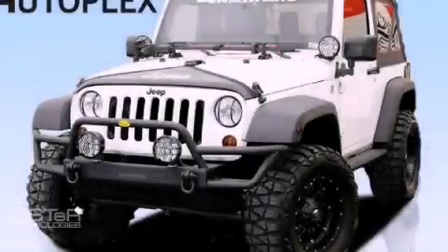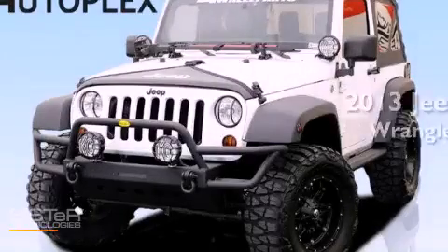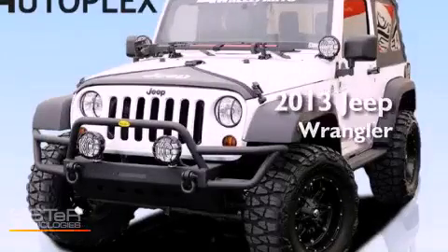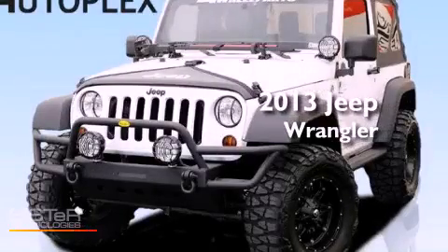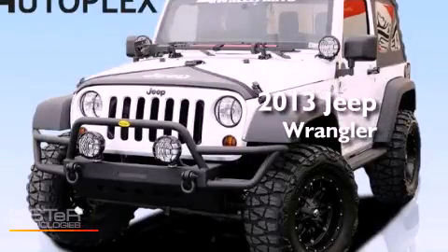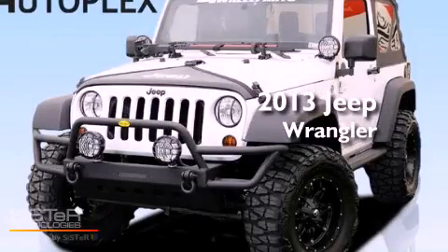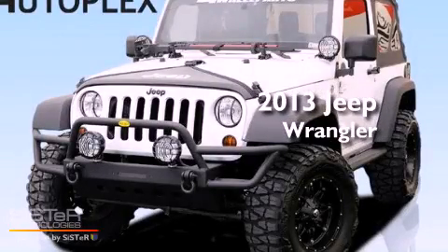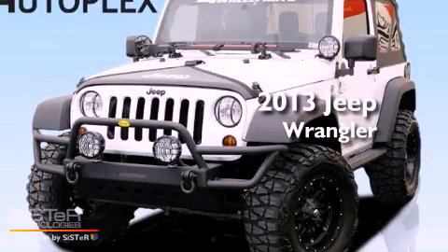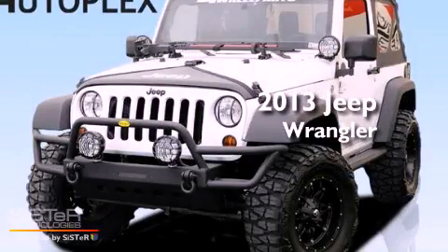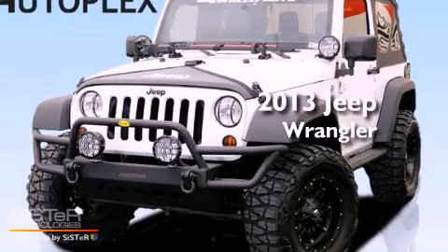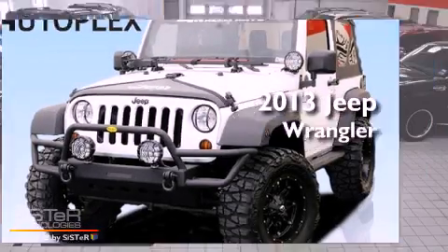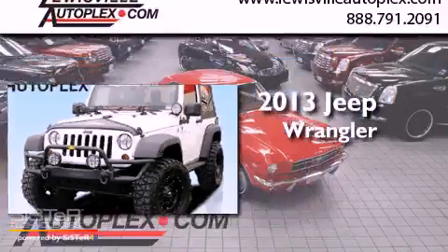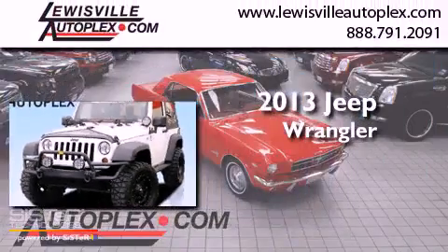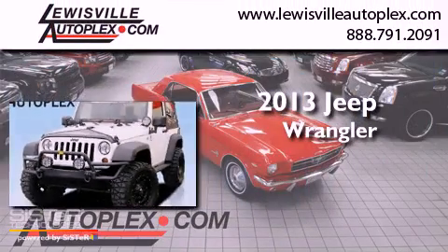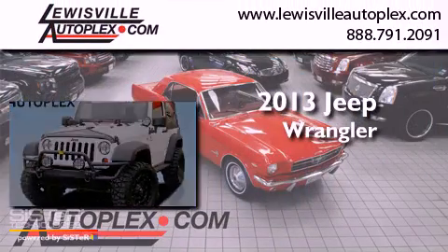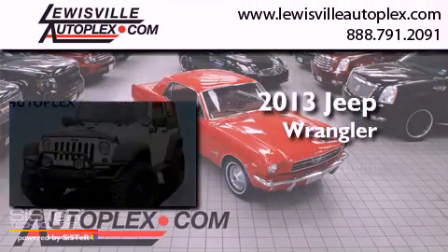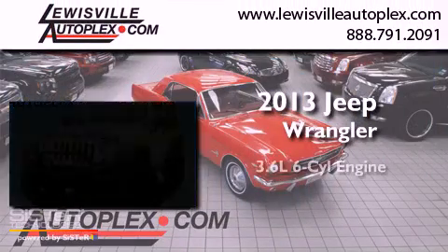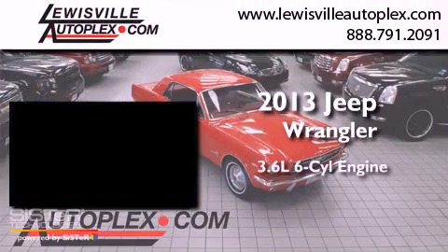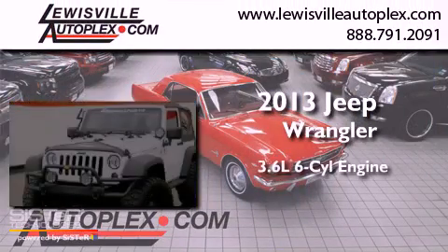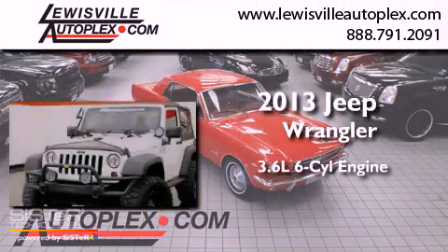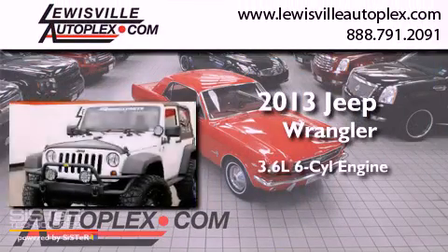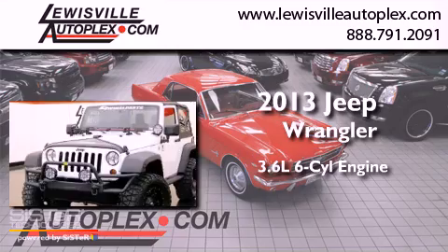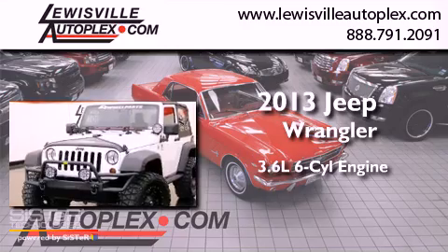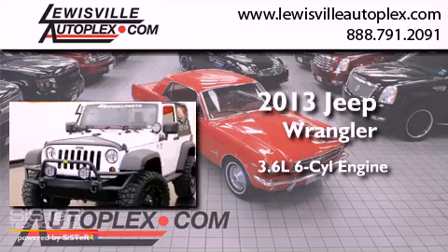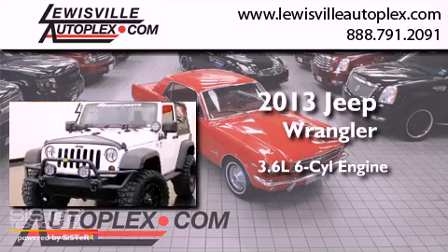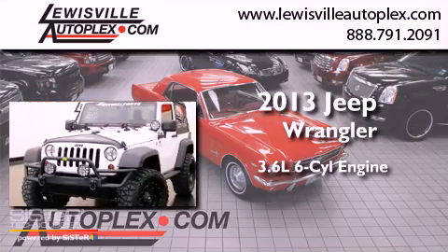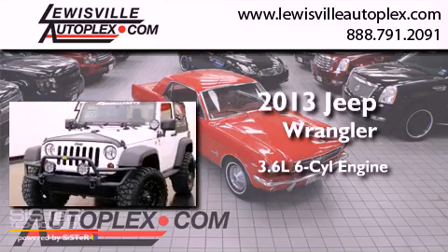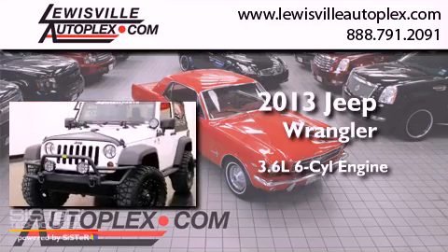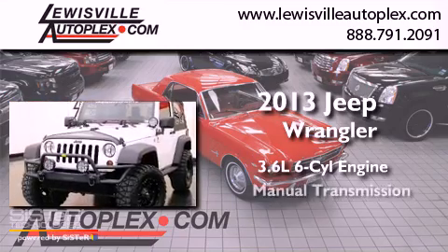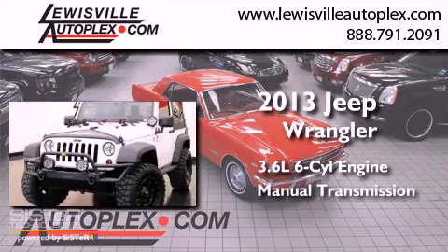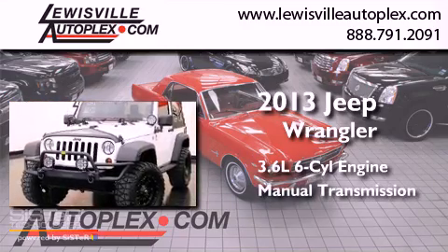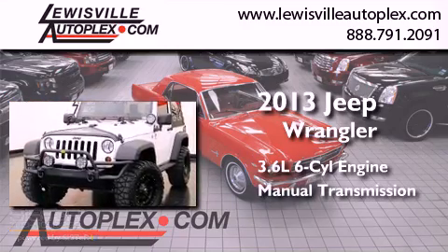This is a 2013 Jeep Wrangler. It features a 3.6-liter, six-cylinder engine and a manual transmission.